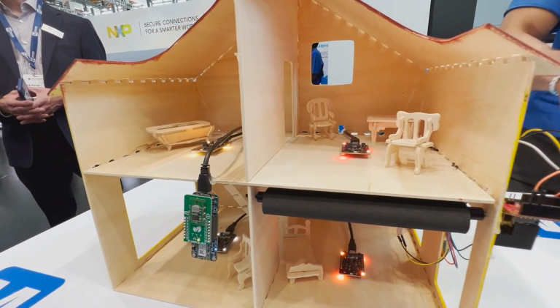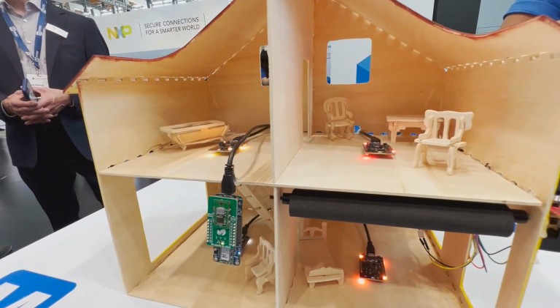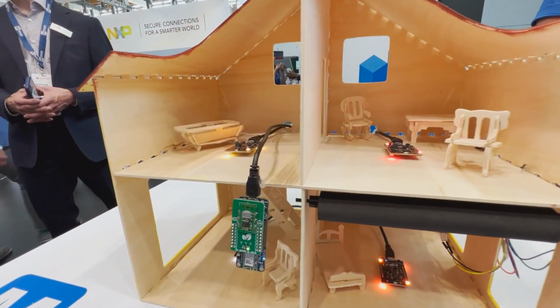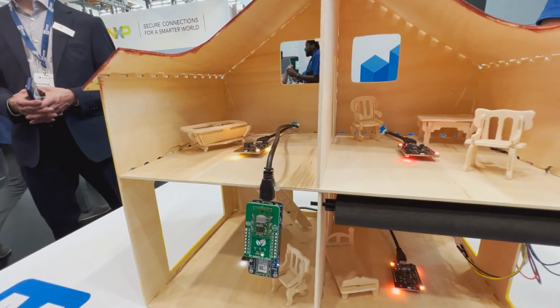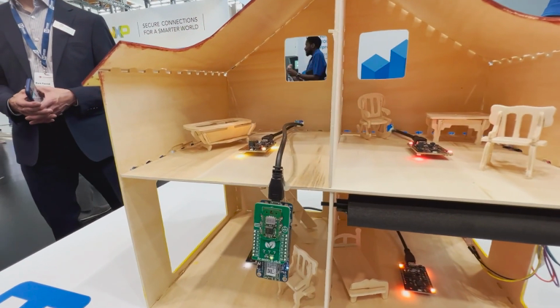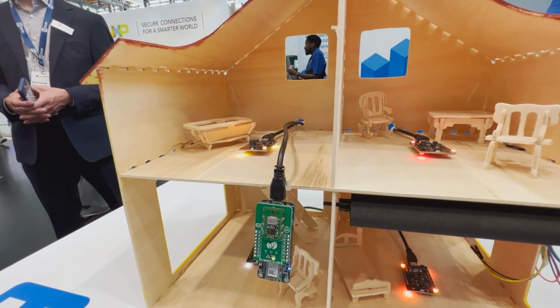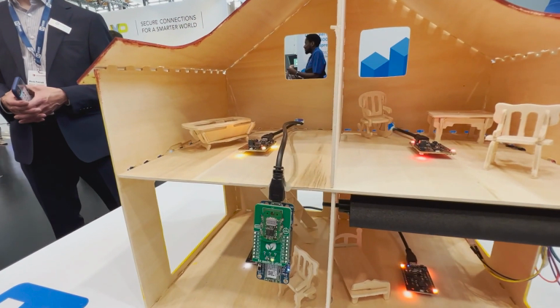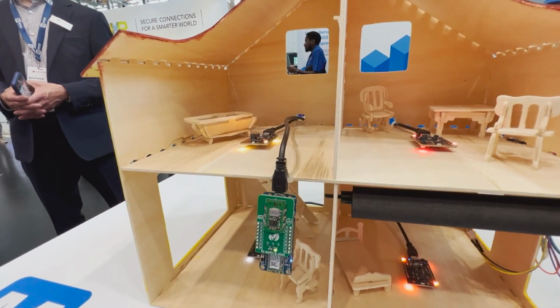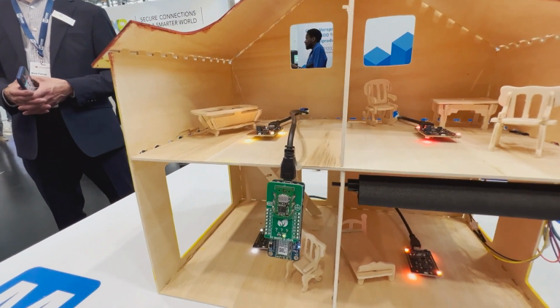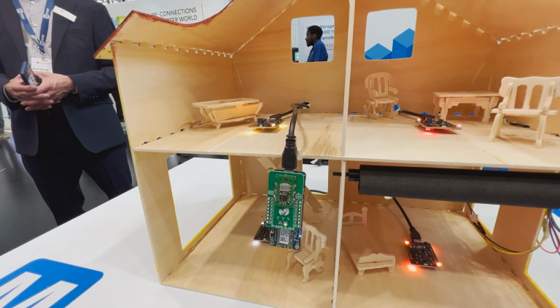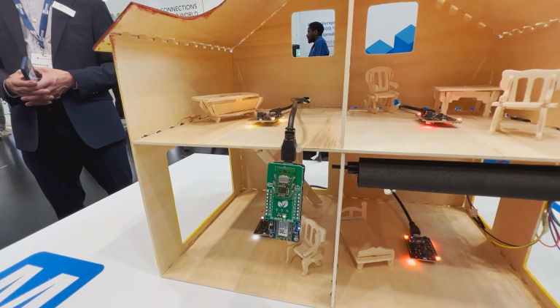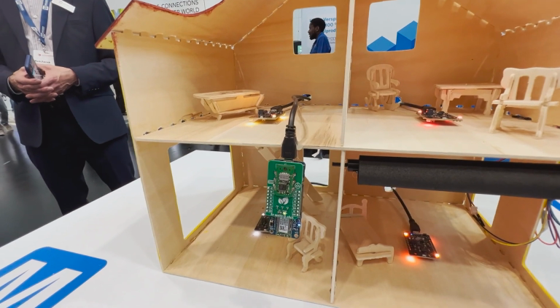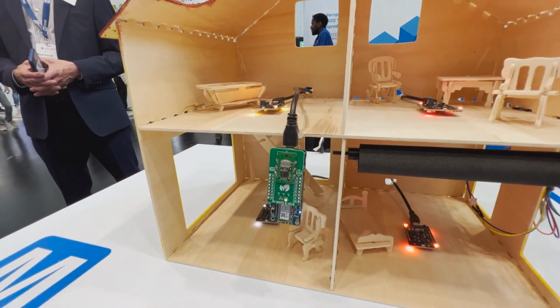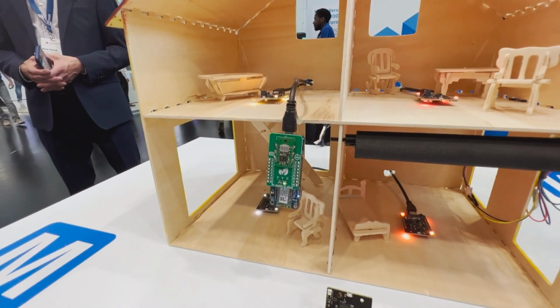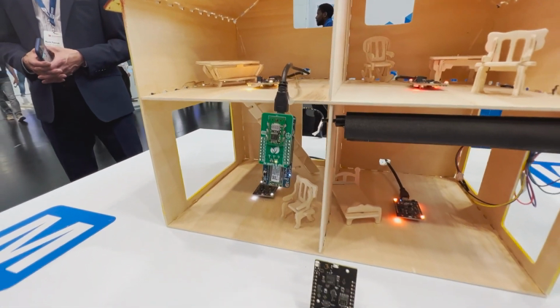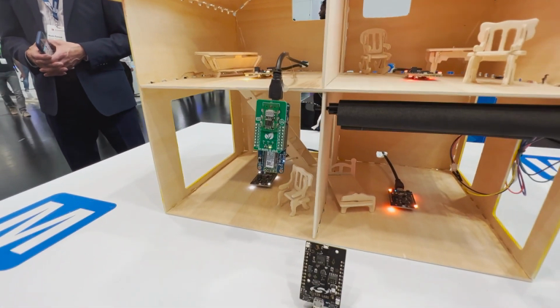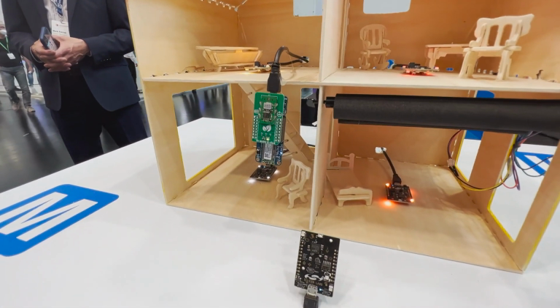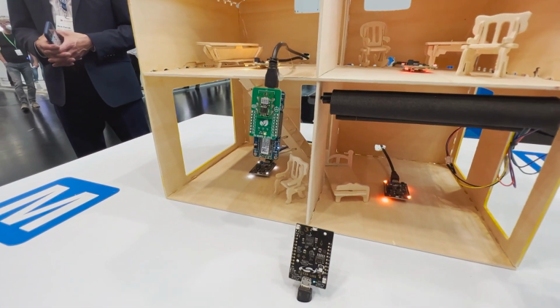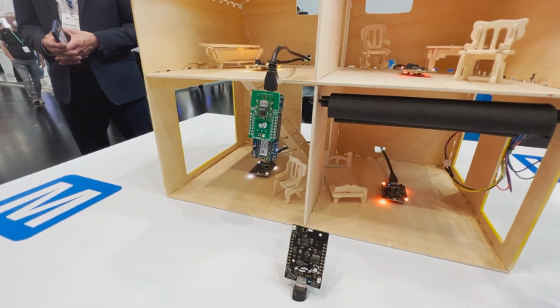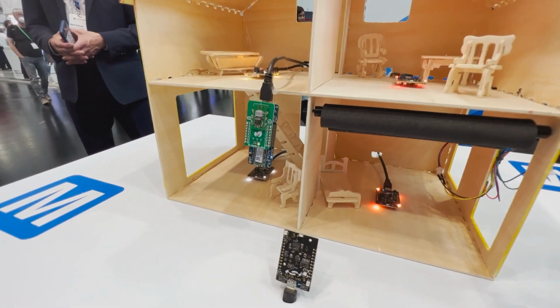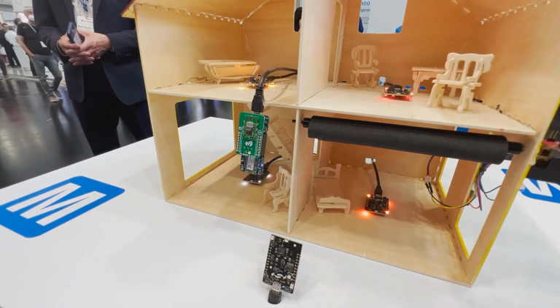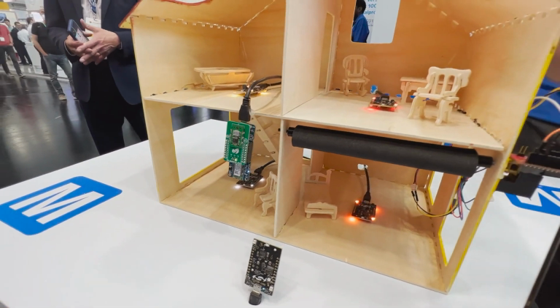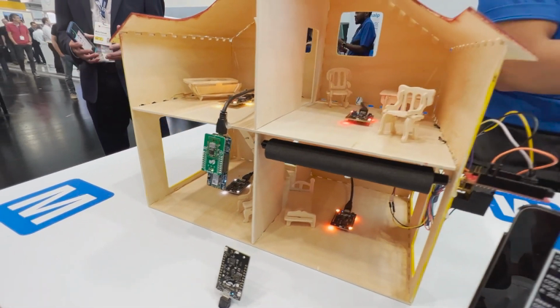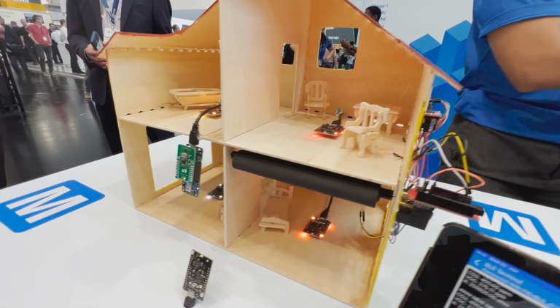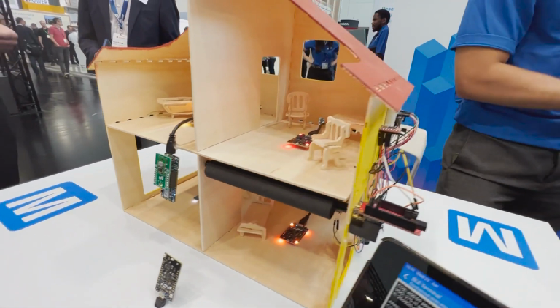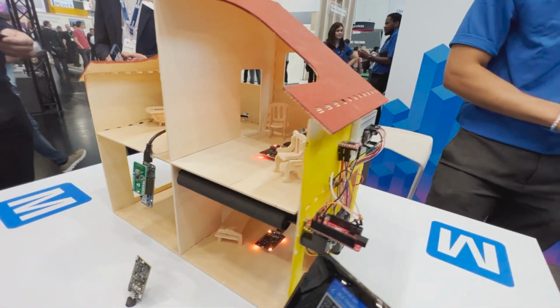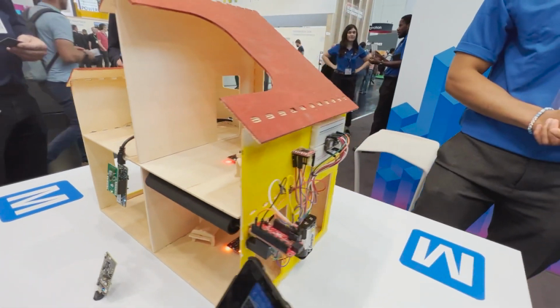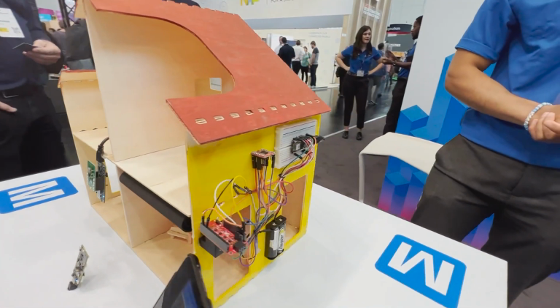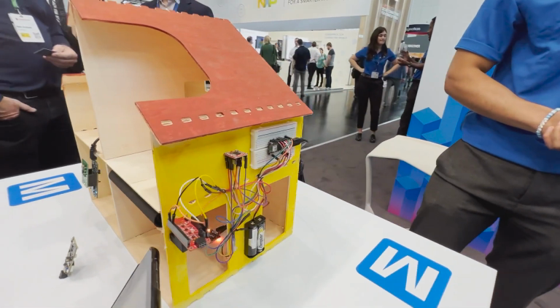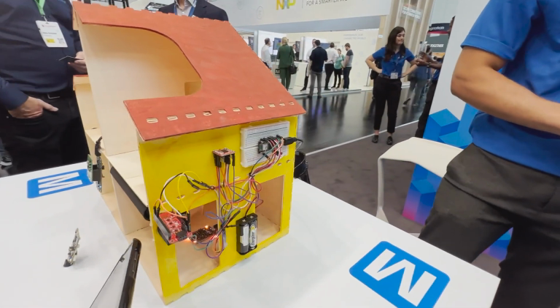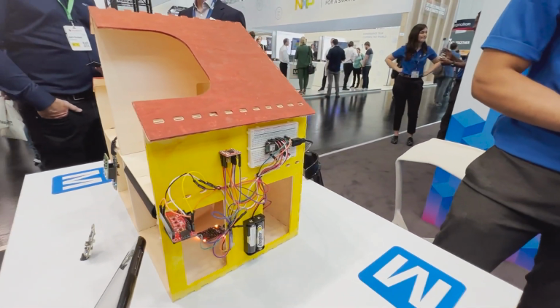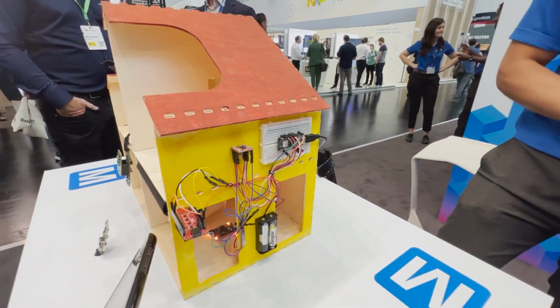The vibration sensor can give the status of the motor — if it's on, if it's off, and so on. I'll hand it to Rafiq to continue with the rest of the demo.